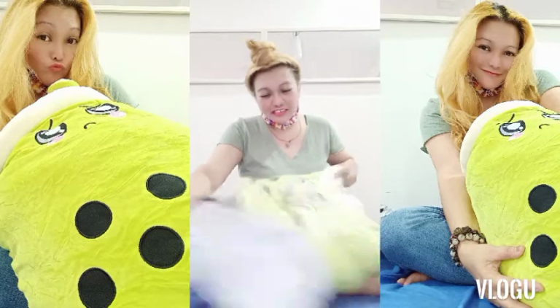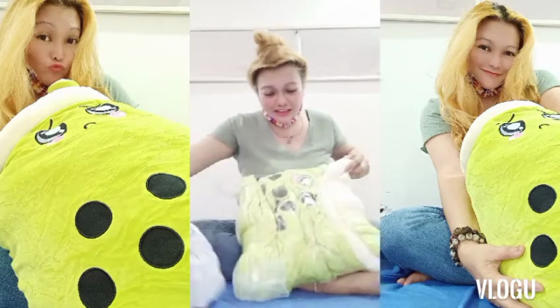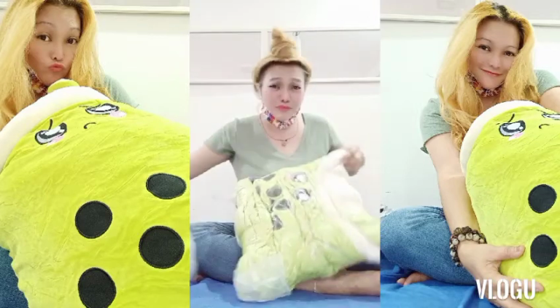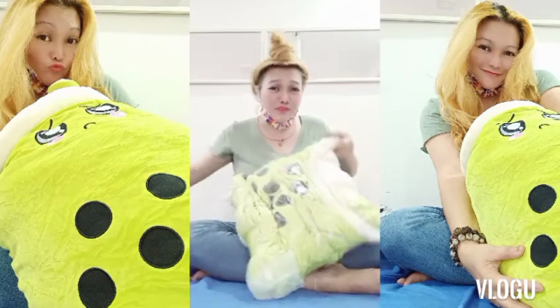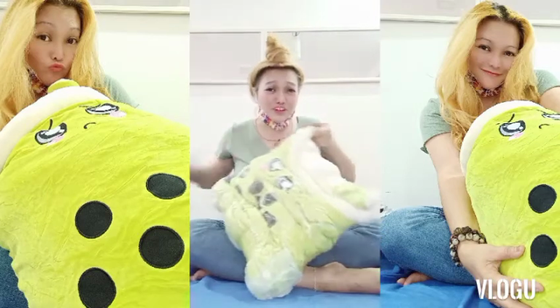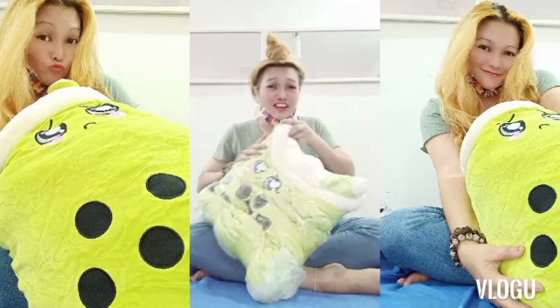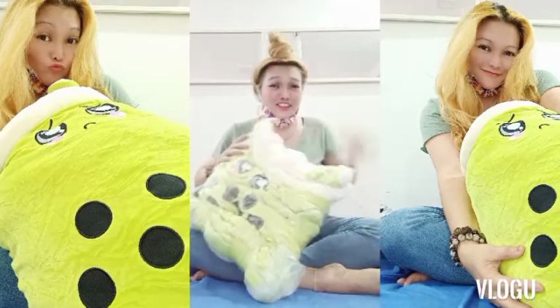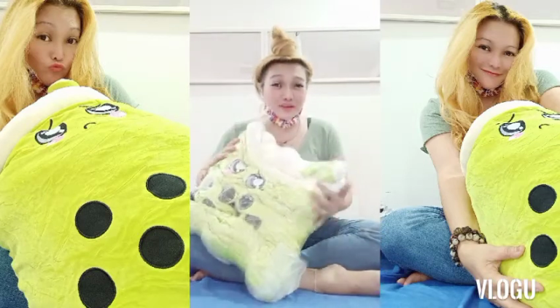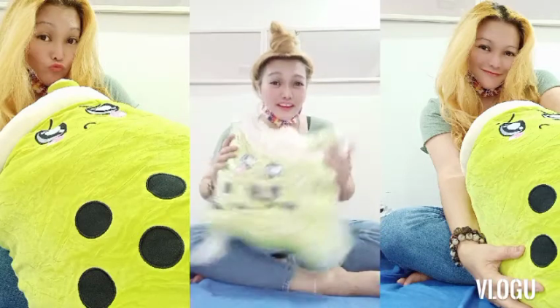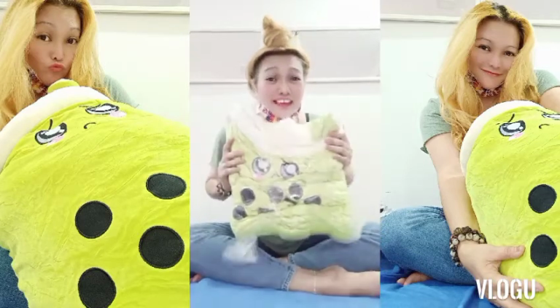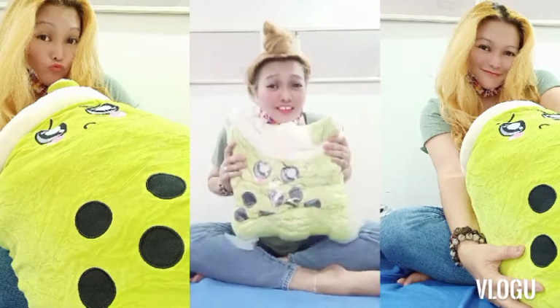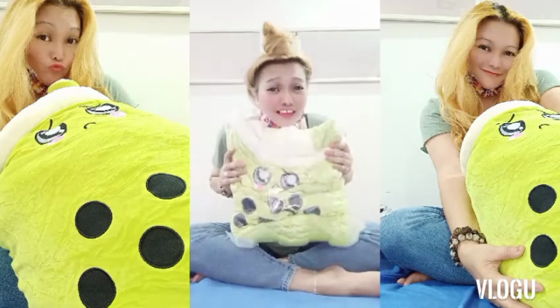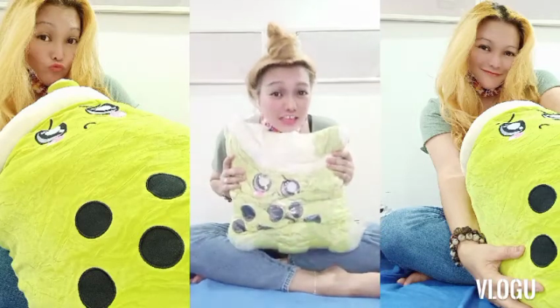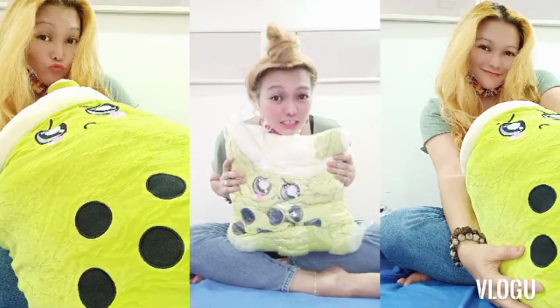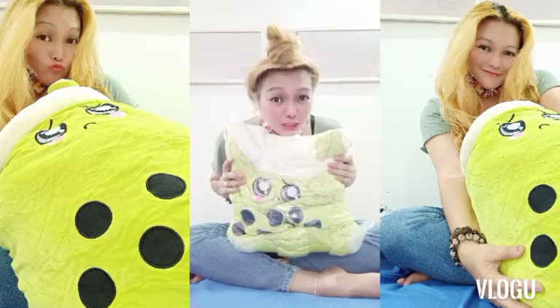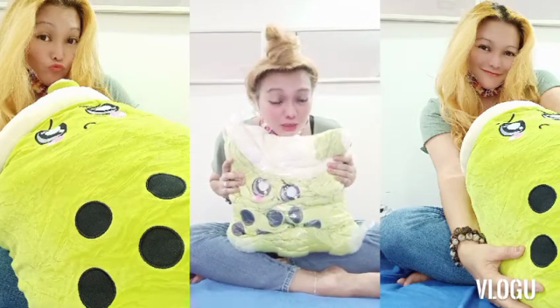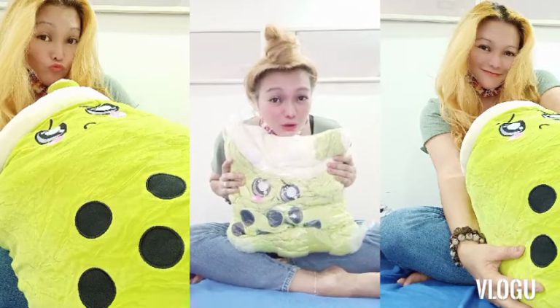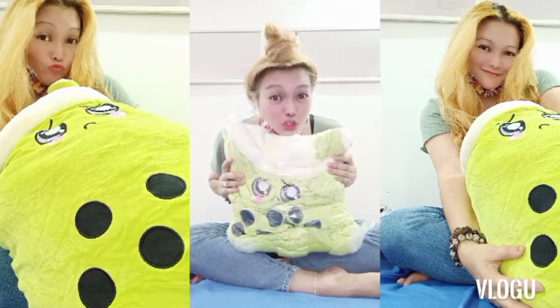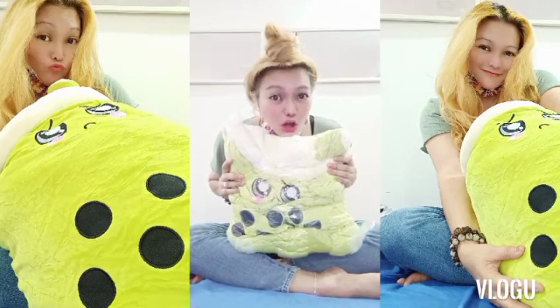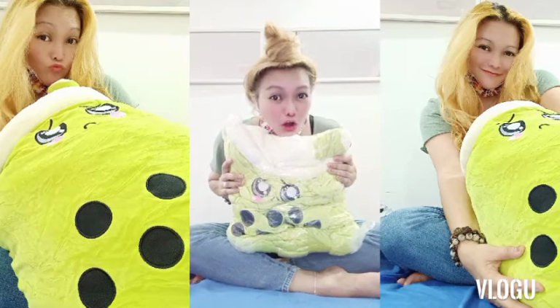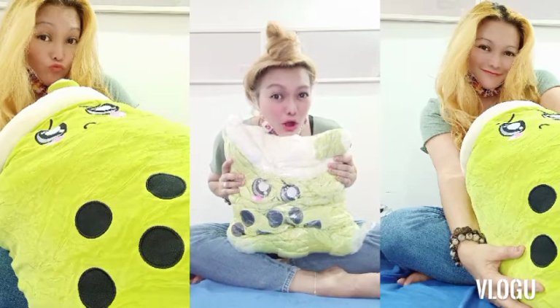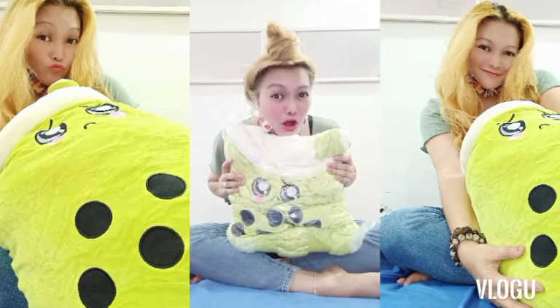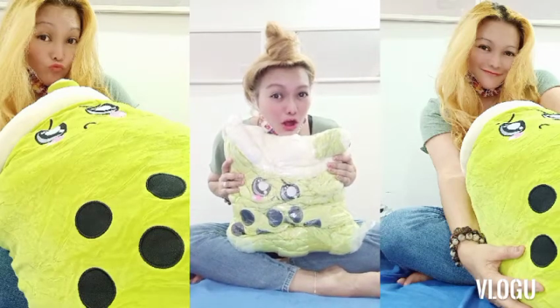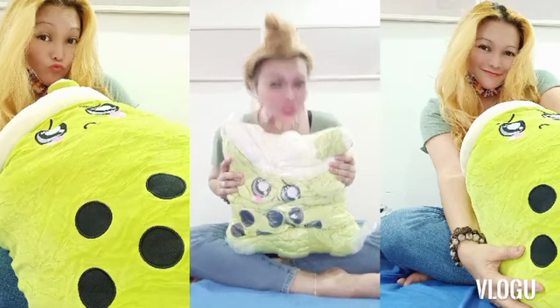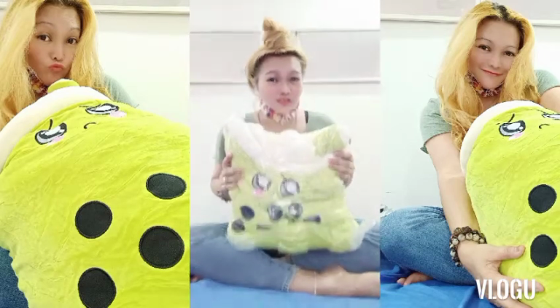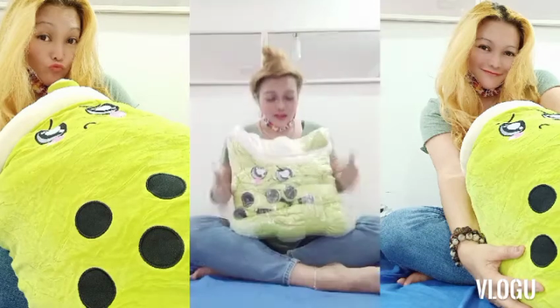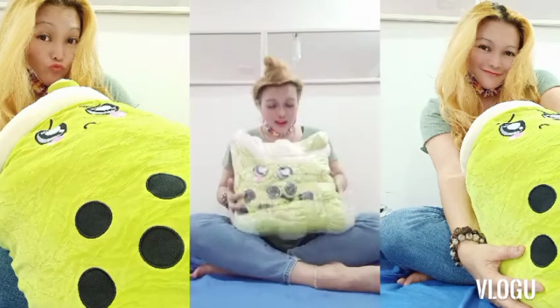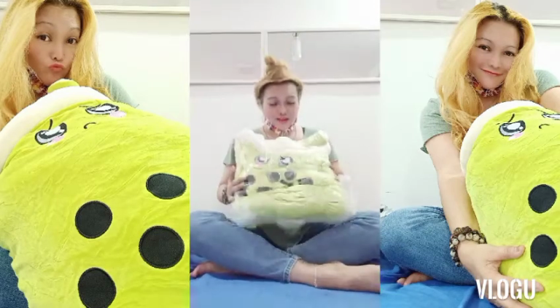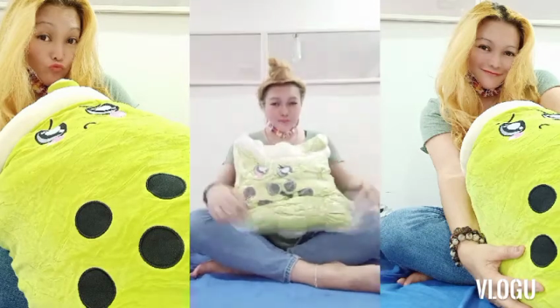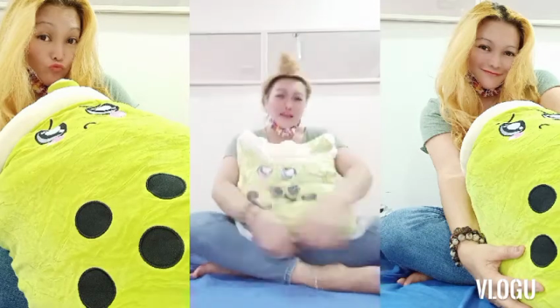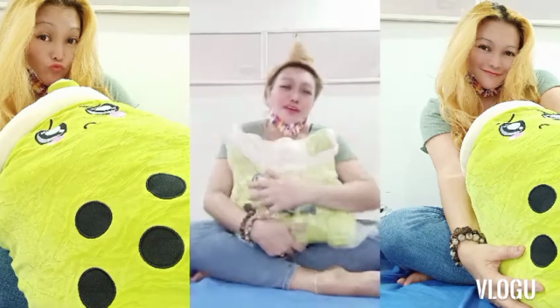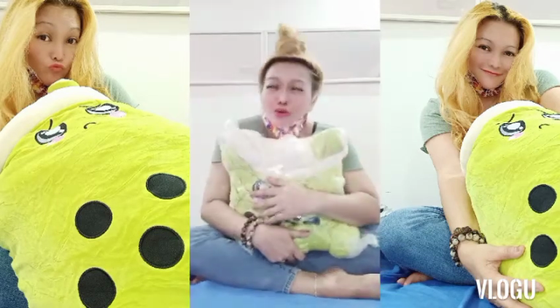So my favorite color is green — thank you, thank you, thank you so much. Ang galing! Grabe! Kaloka! Parang ayoko na siyang i-open, ganyan na.